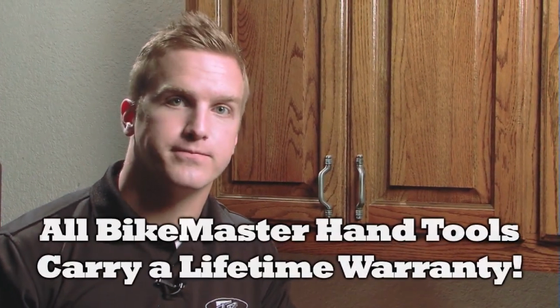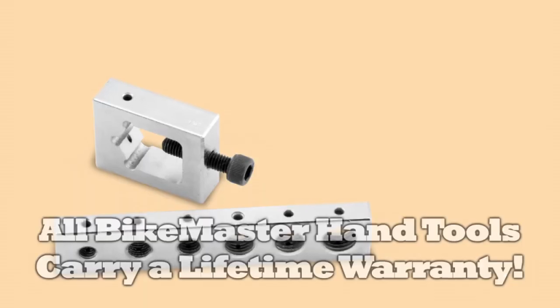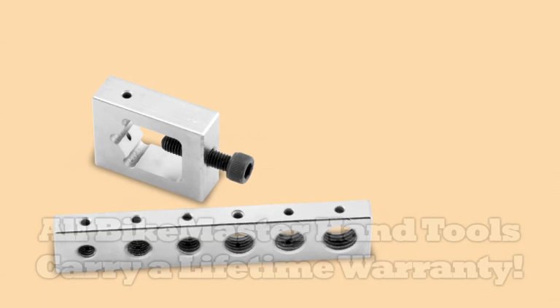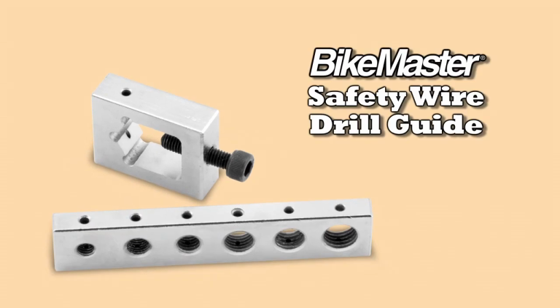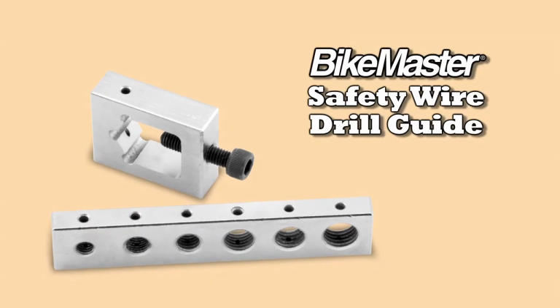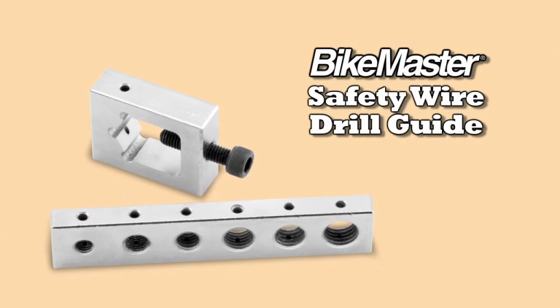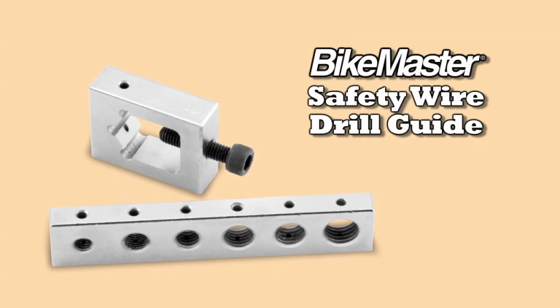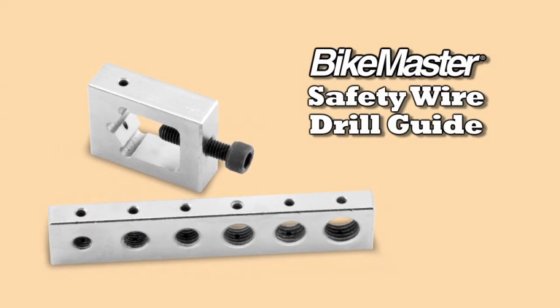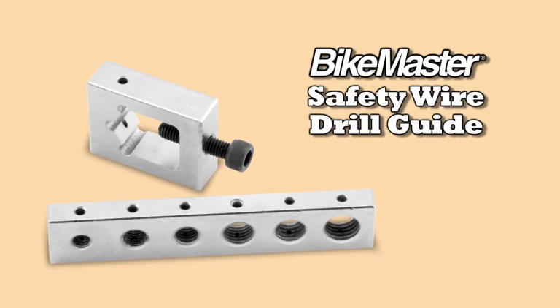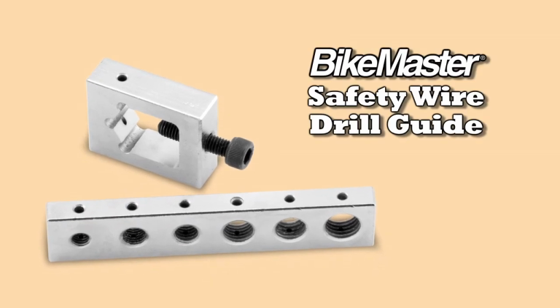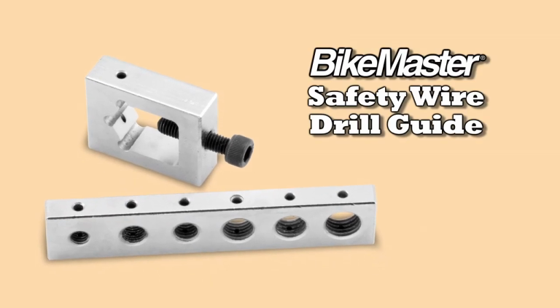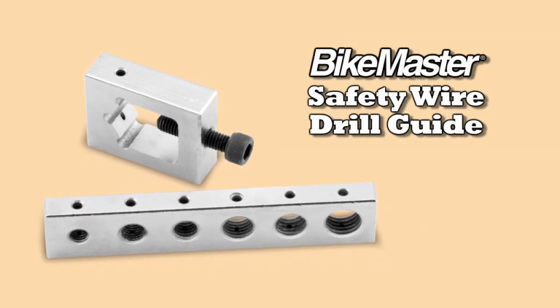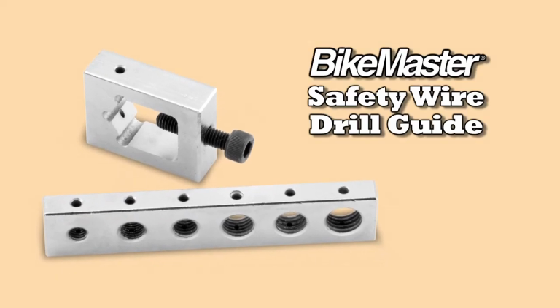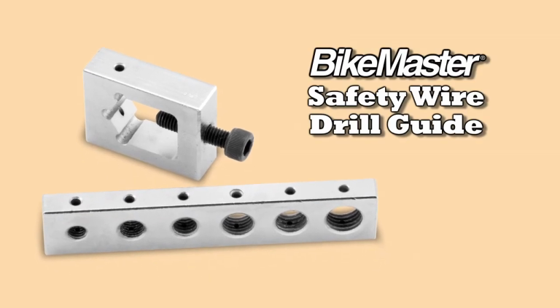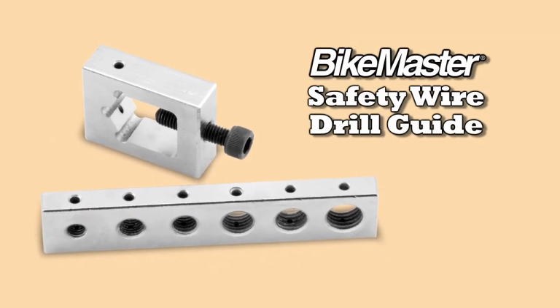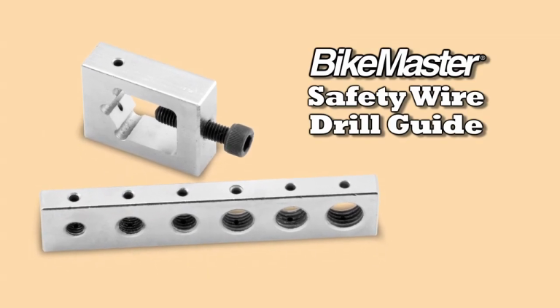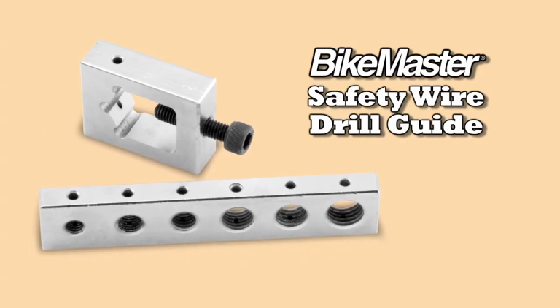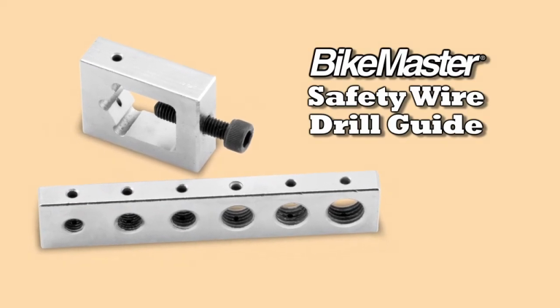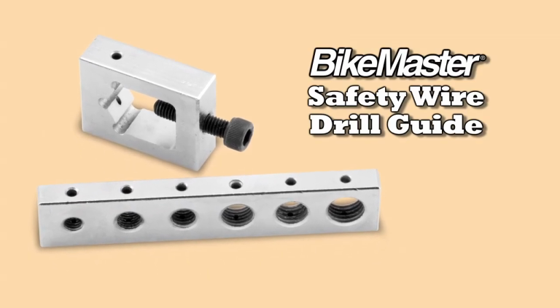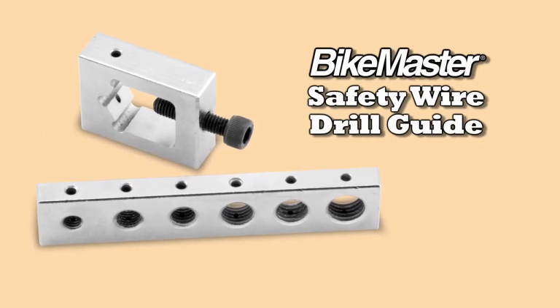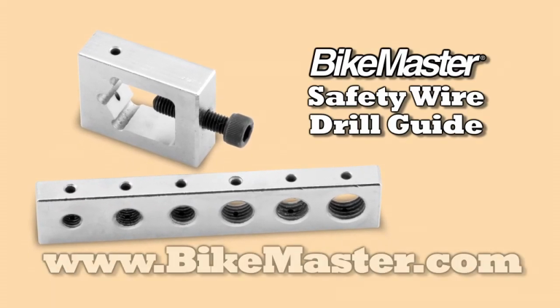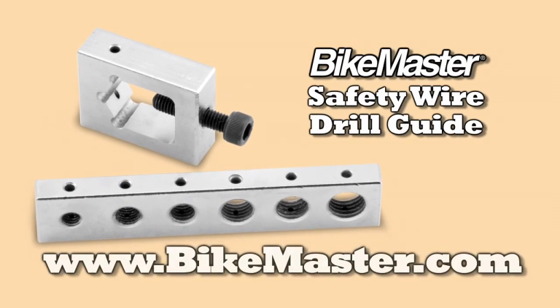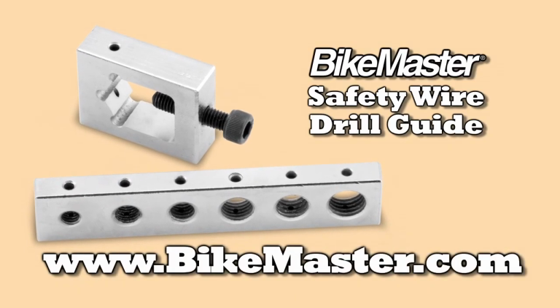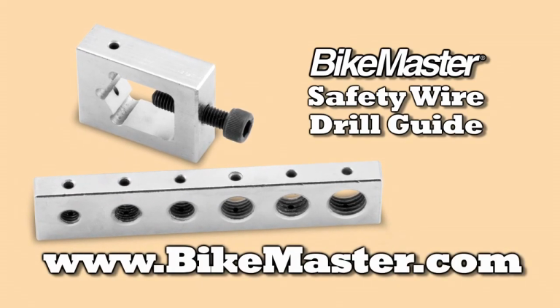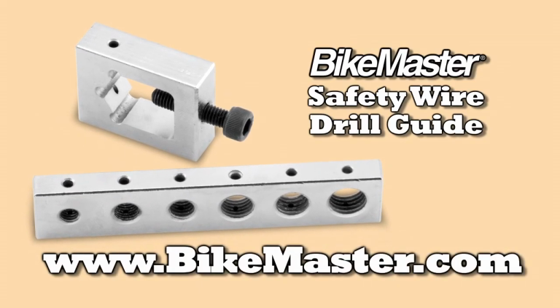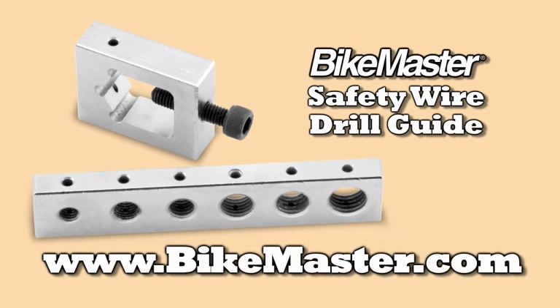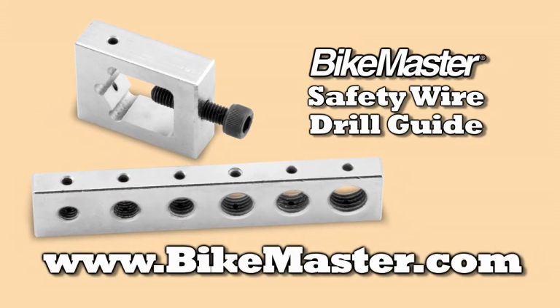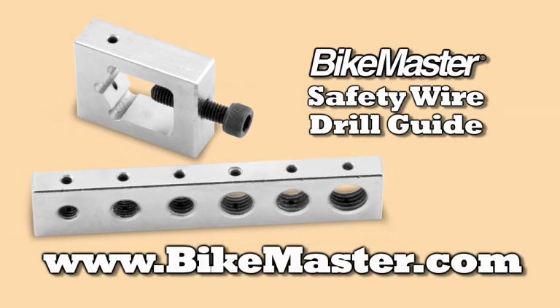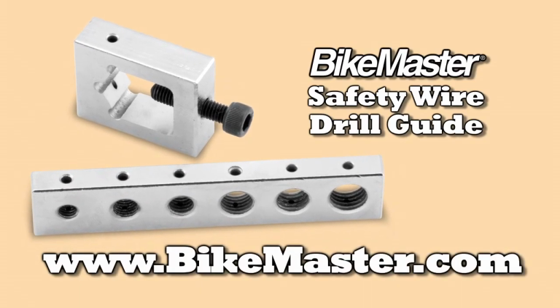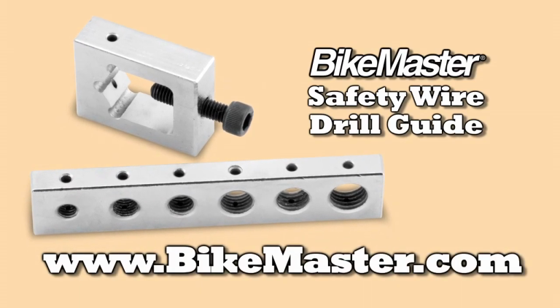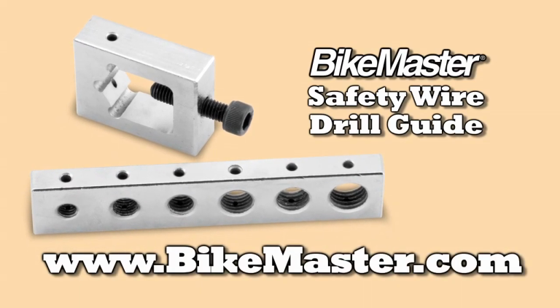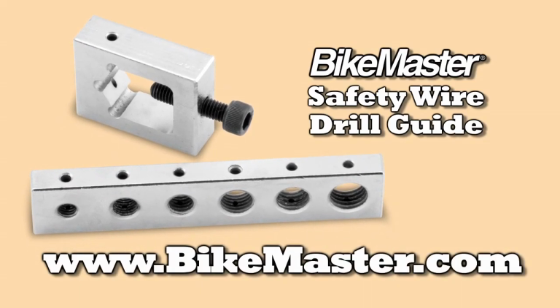To learn more about how BikeMaster tools make your ride safer, go to BikeMaster.com.